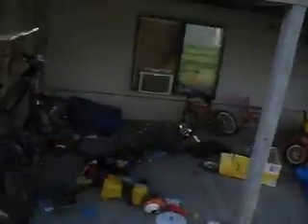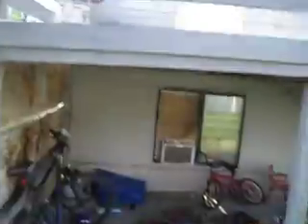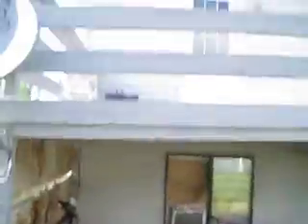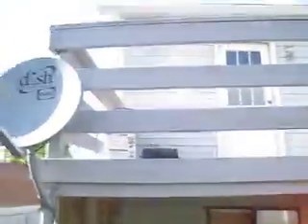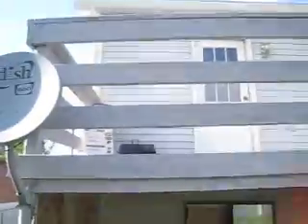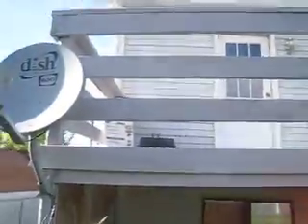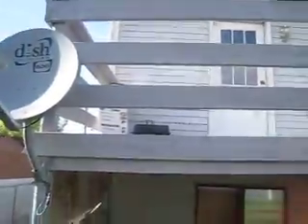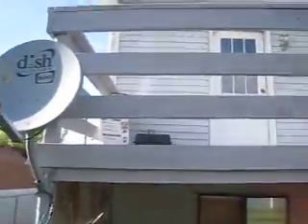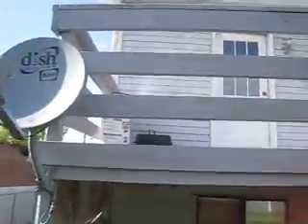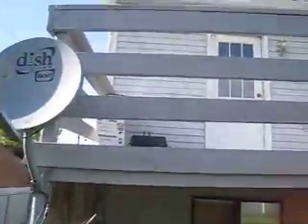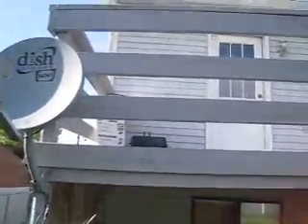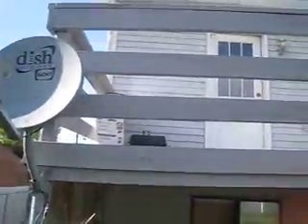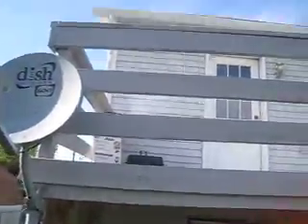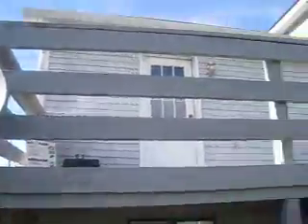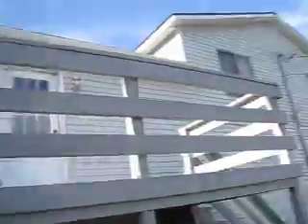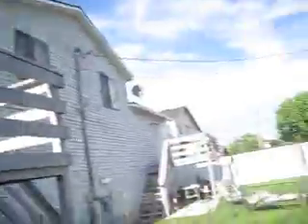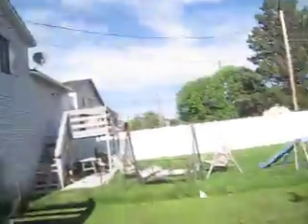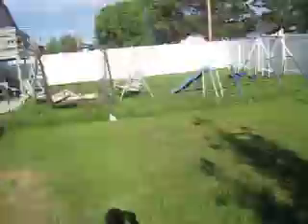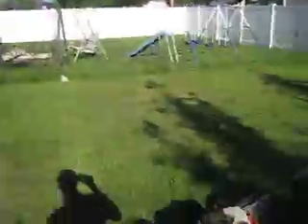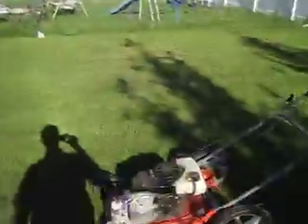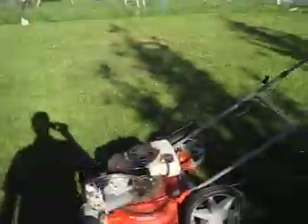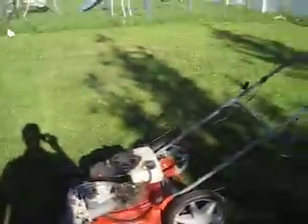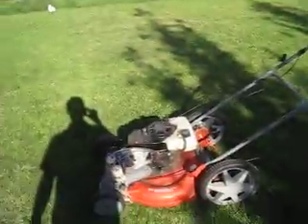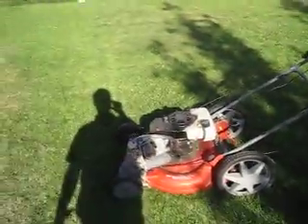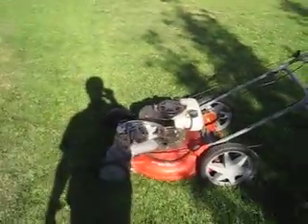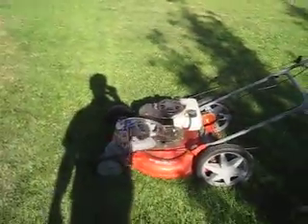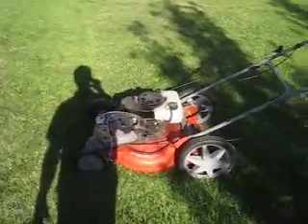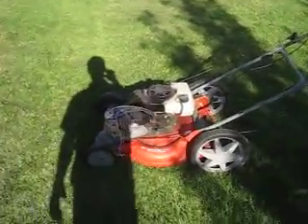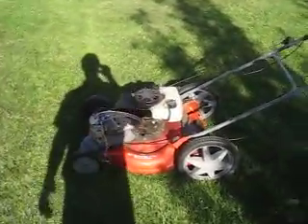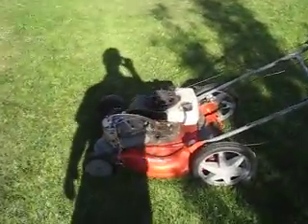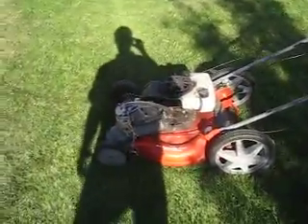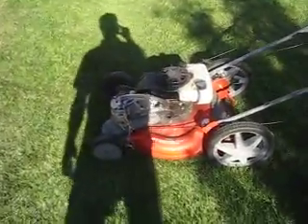I've got some nice steaks up there, marinated for like five days, so they ought to be pretty good once they're done.